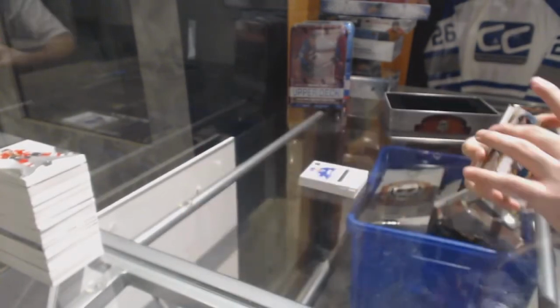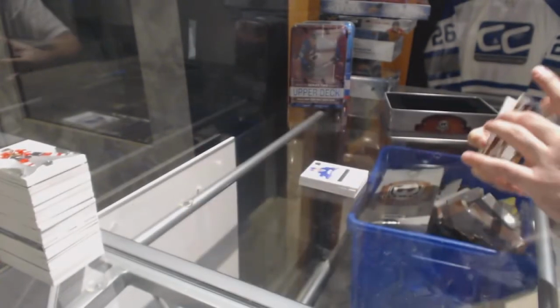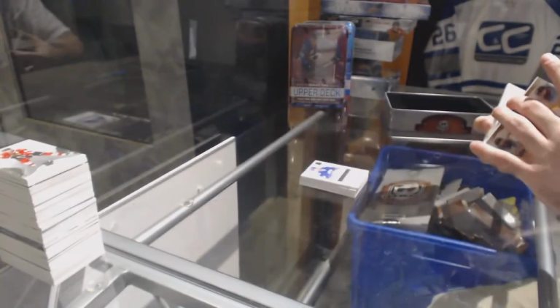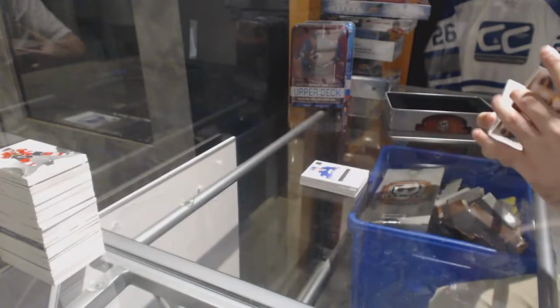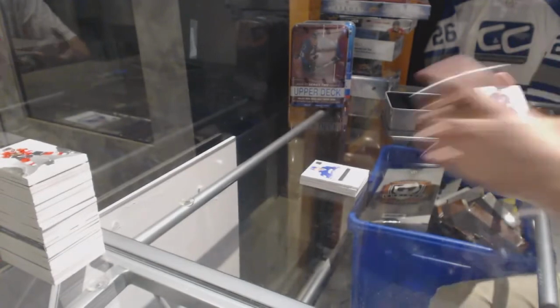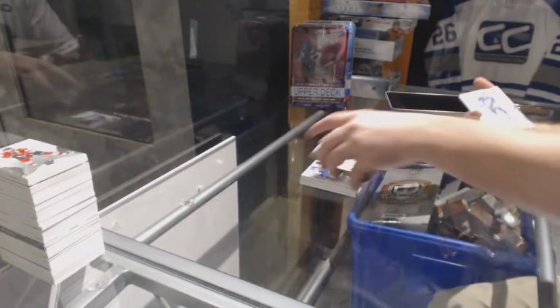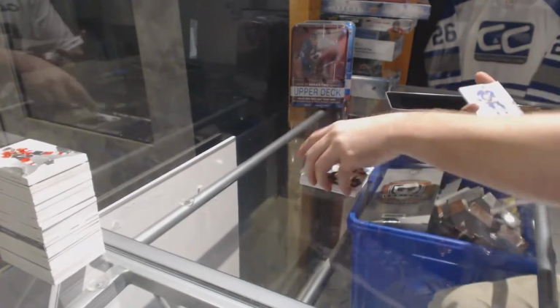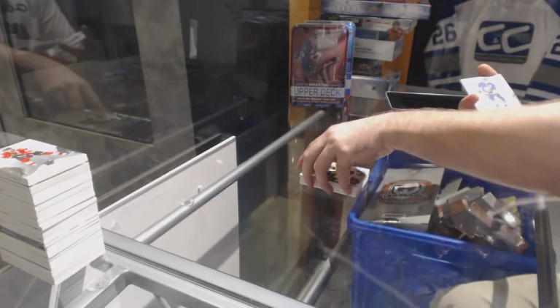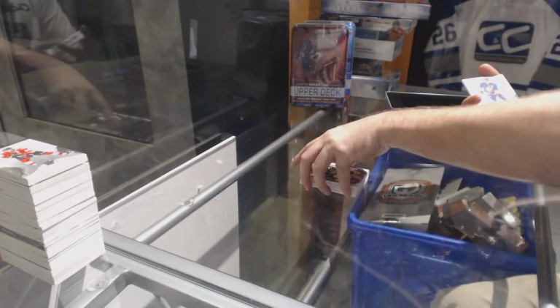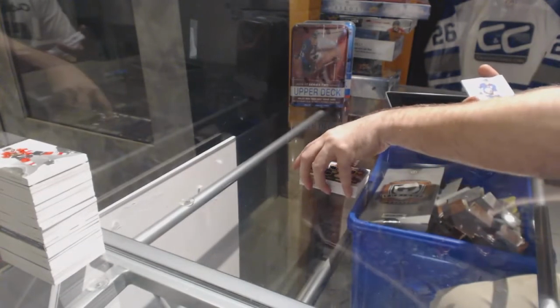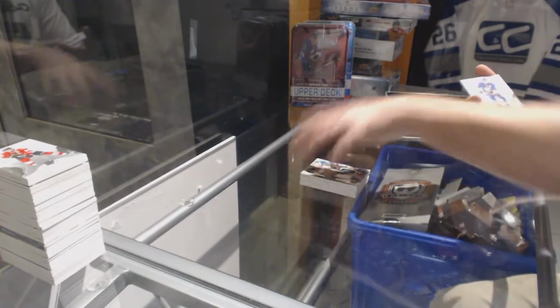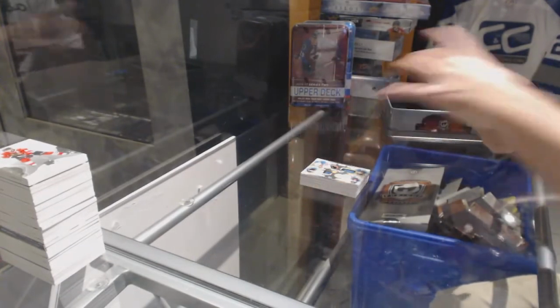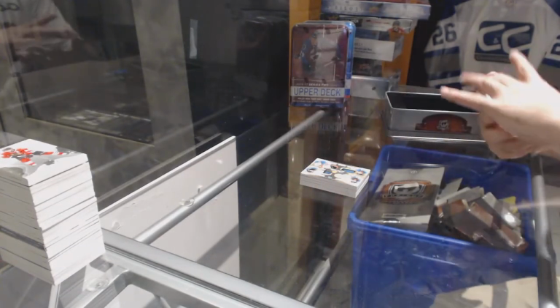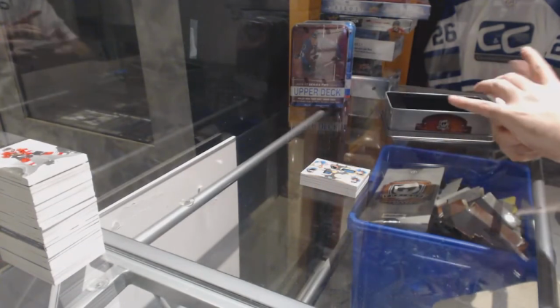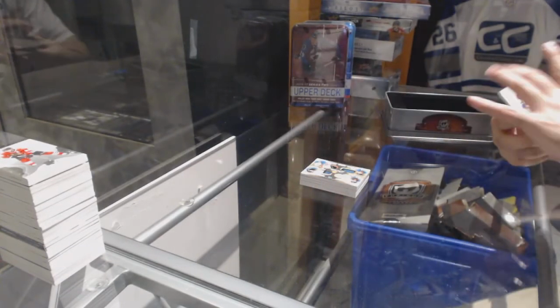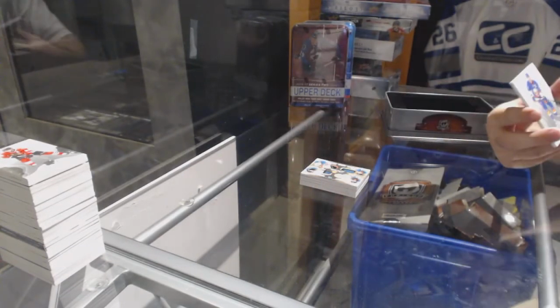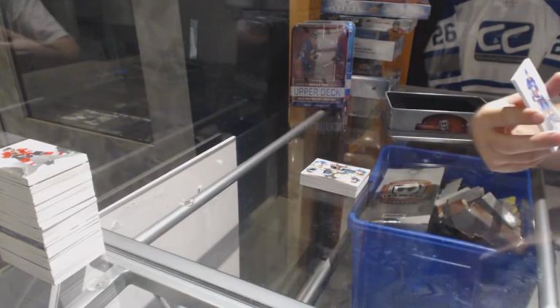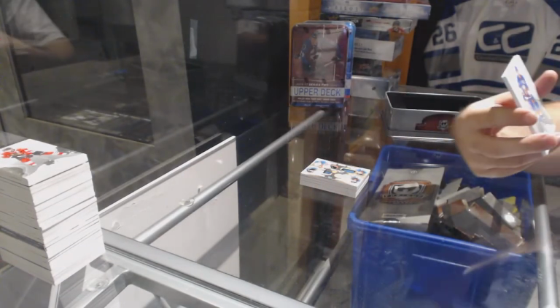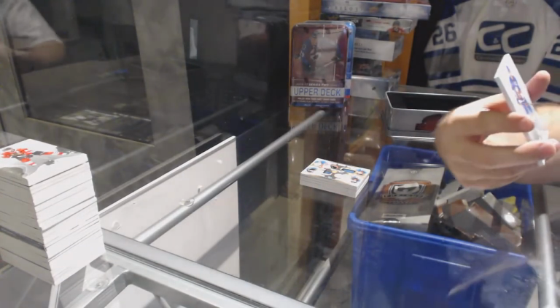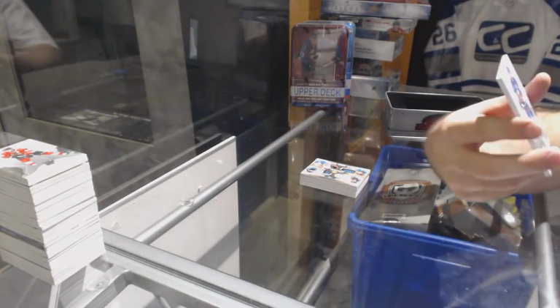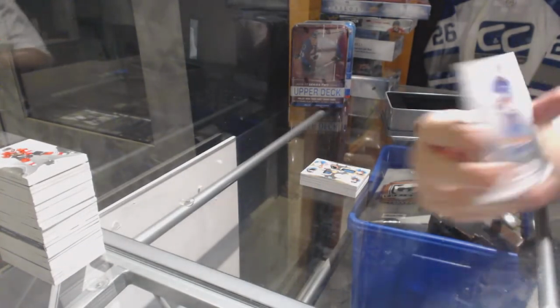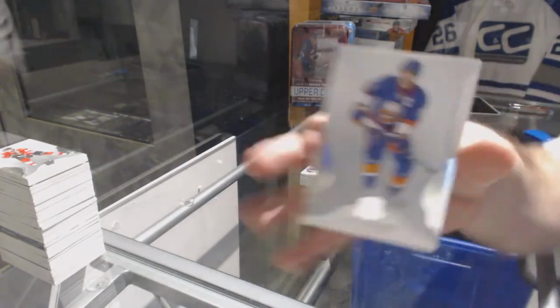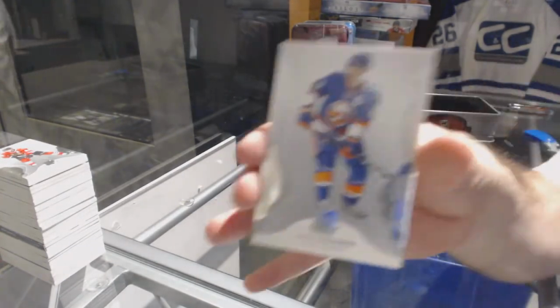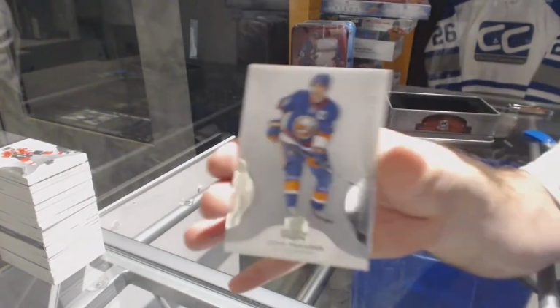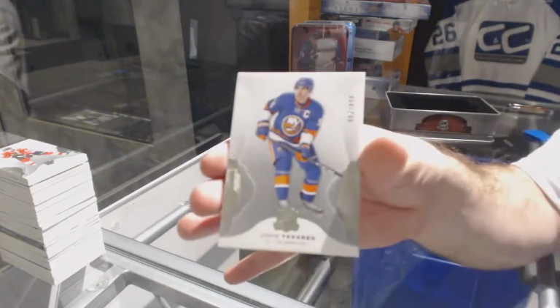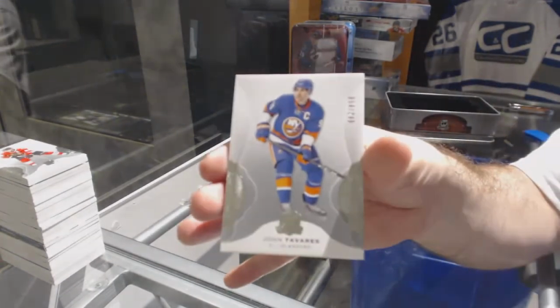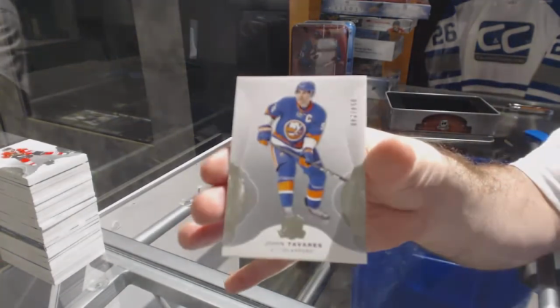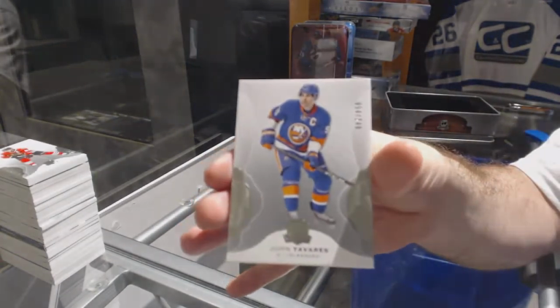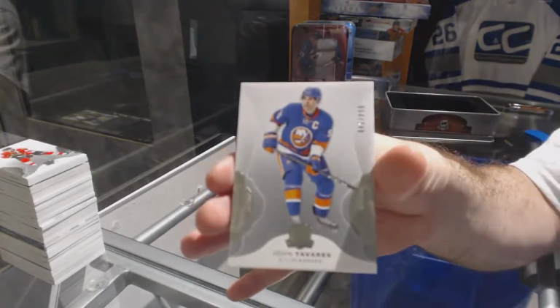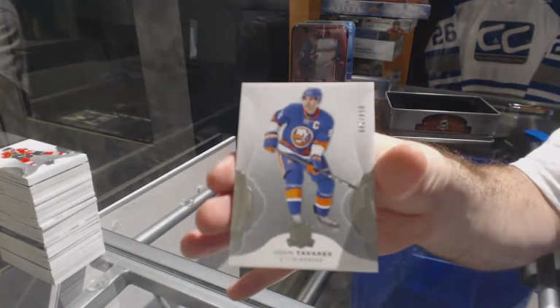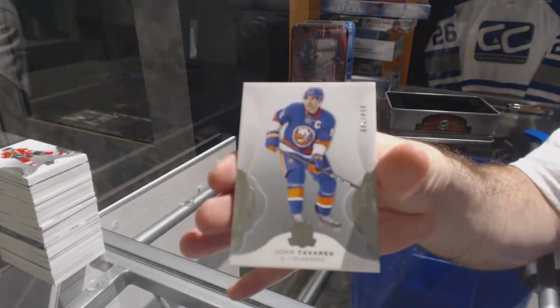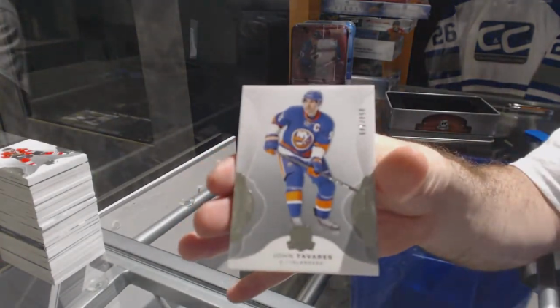And for the Islanders, the 249, John Tavares.